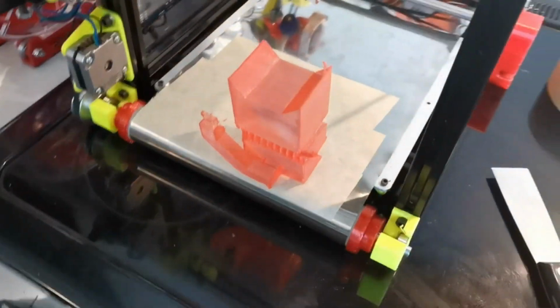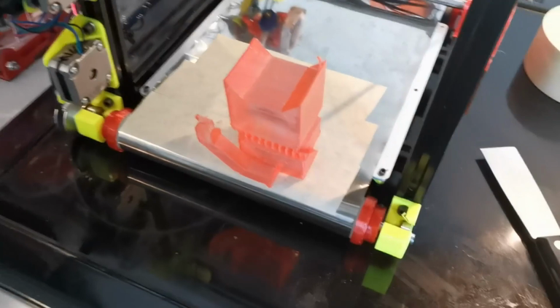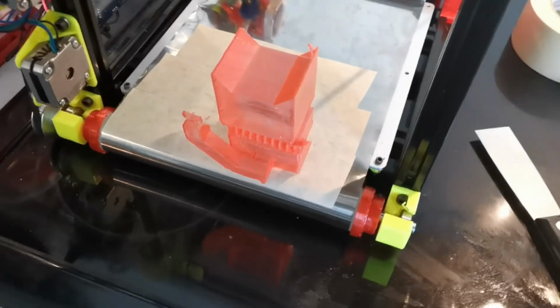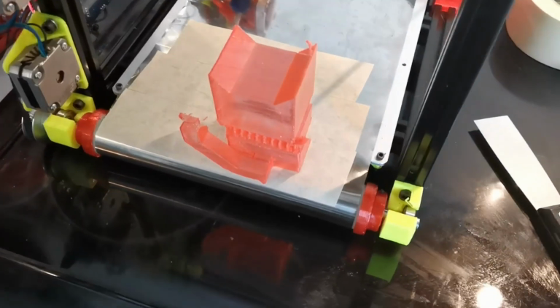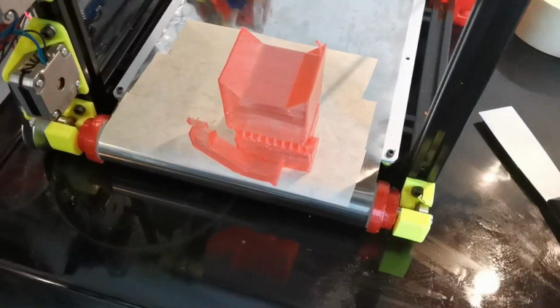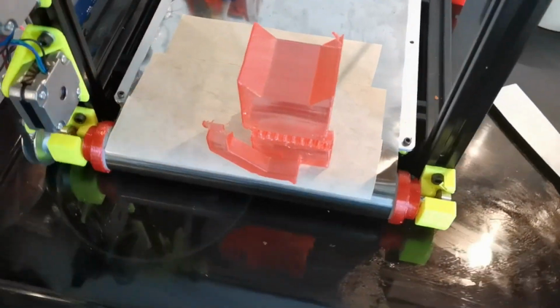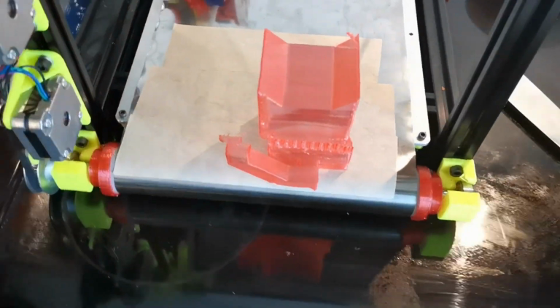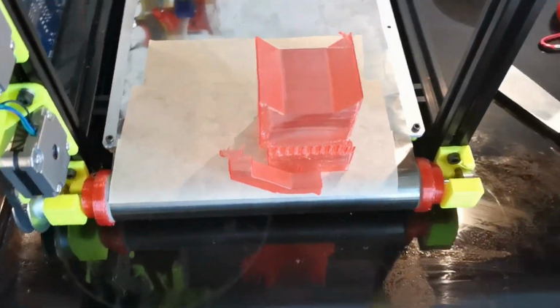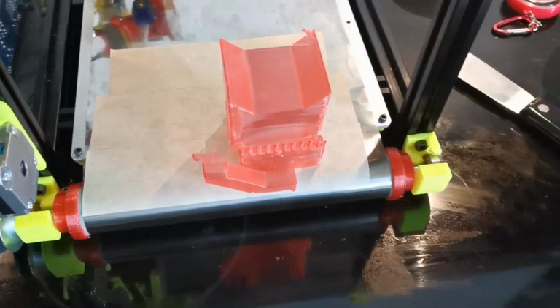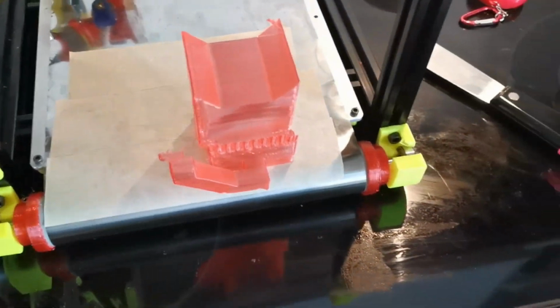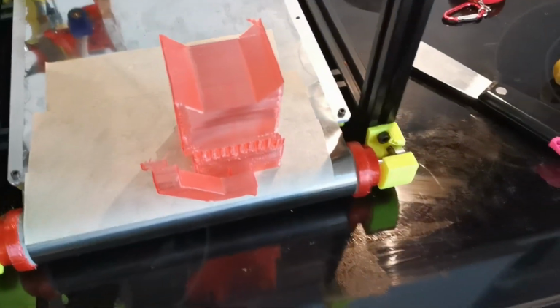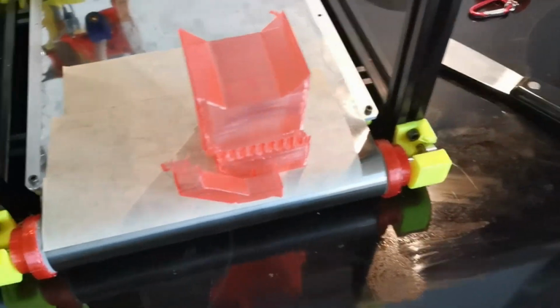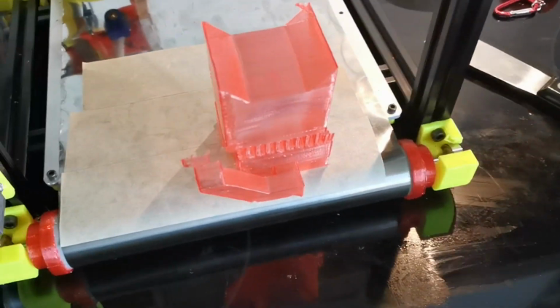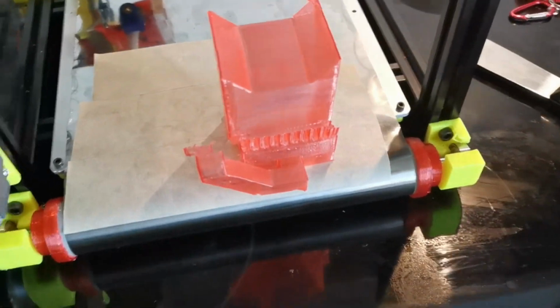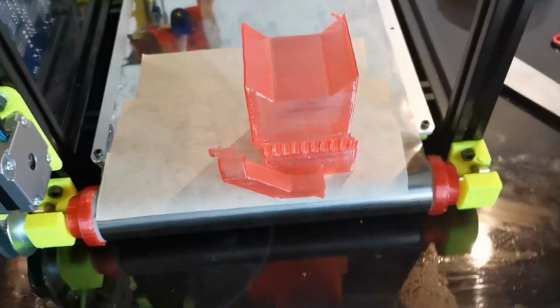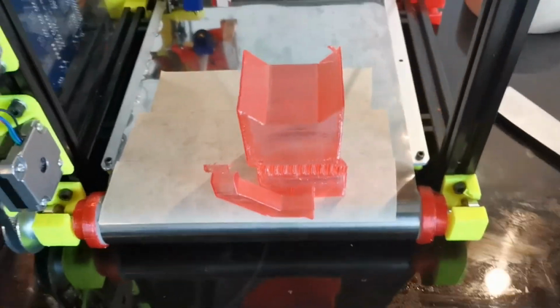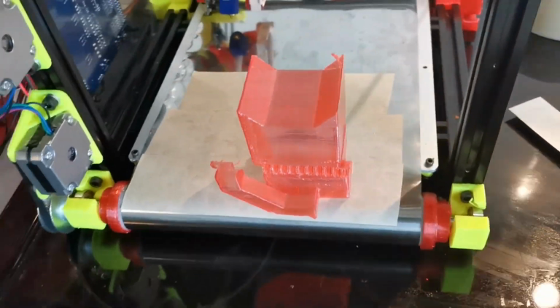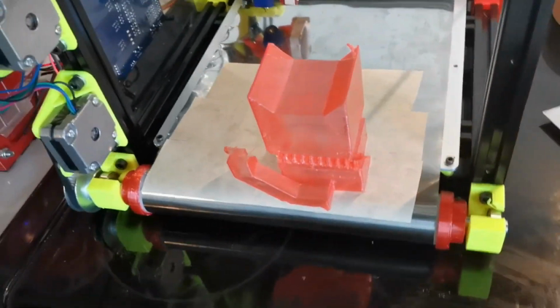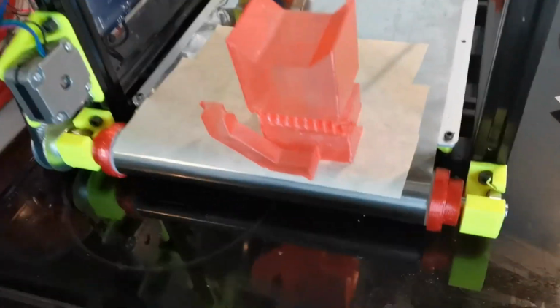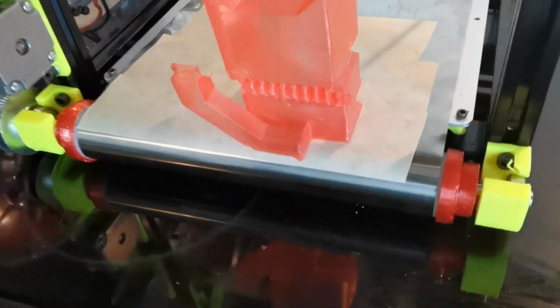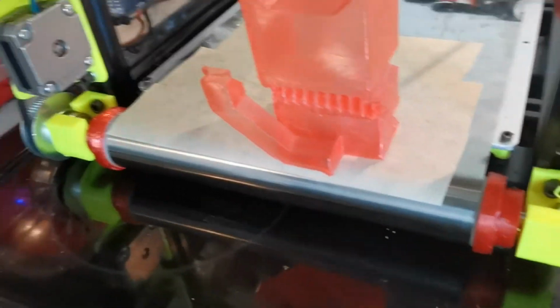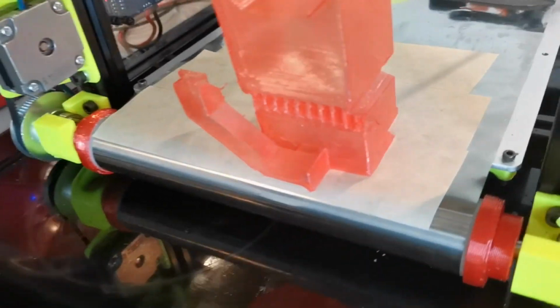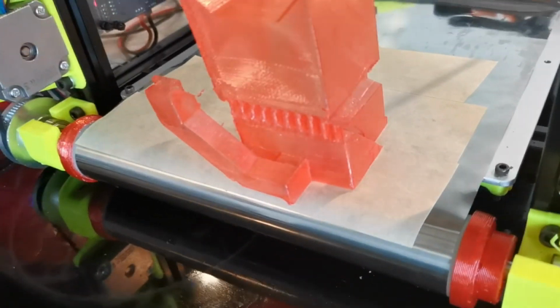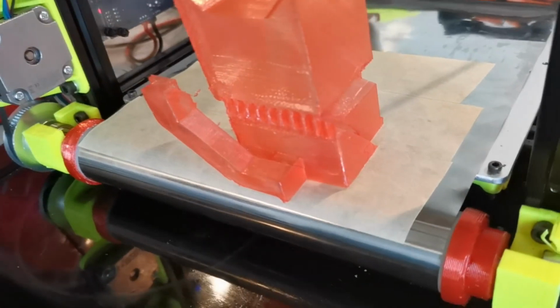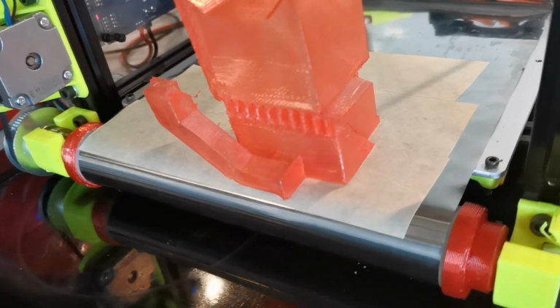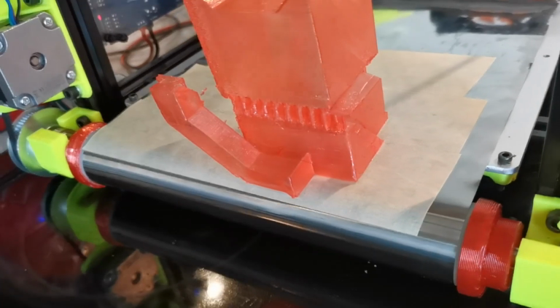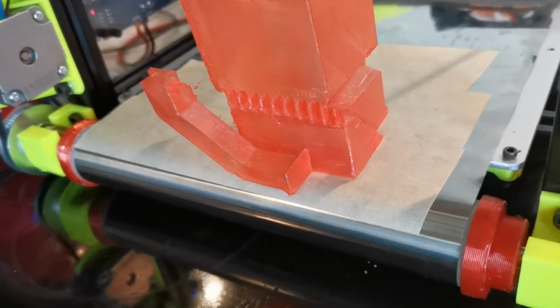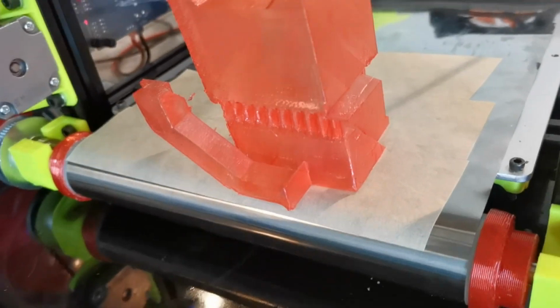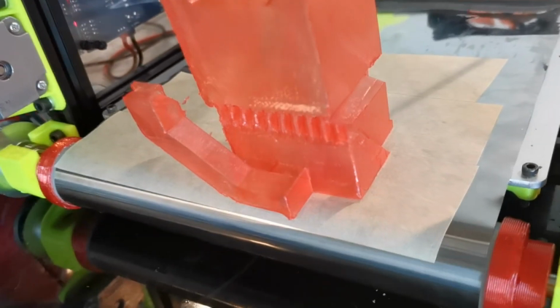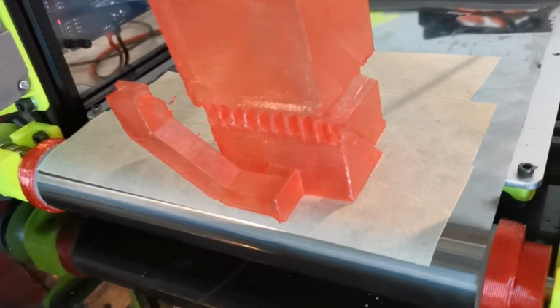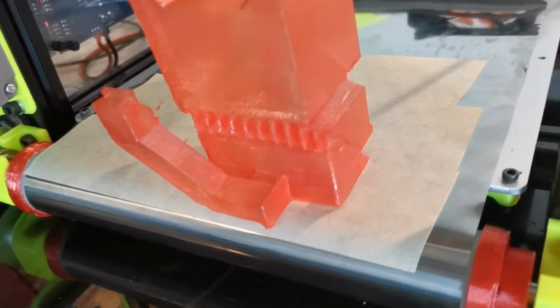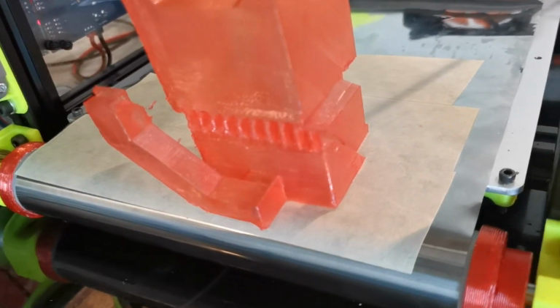I was hacking away at it until I remembered, wait a minute, it's a conveyor belt. Let's see if I destroy it.